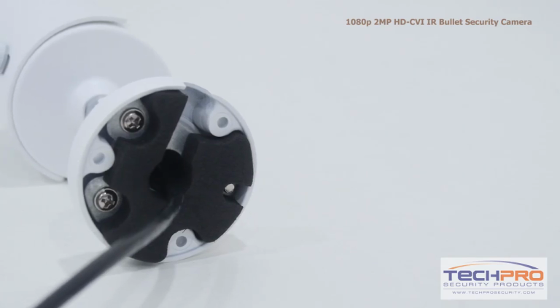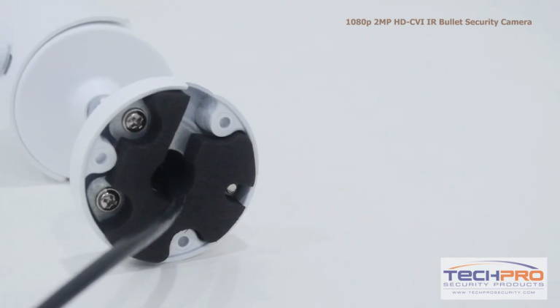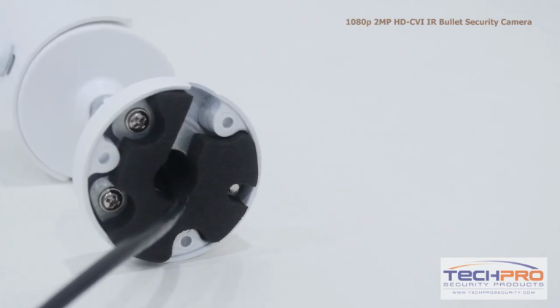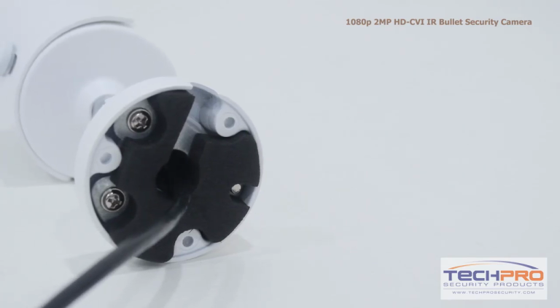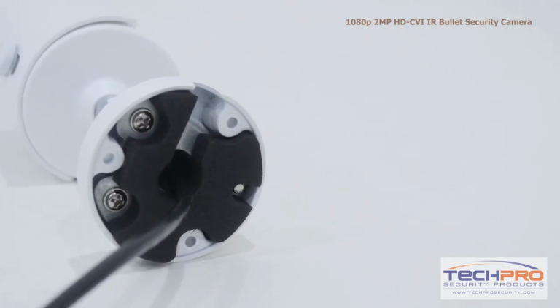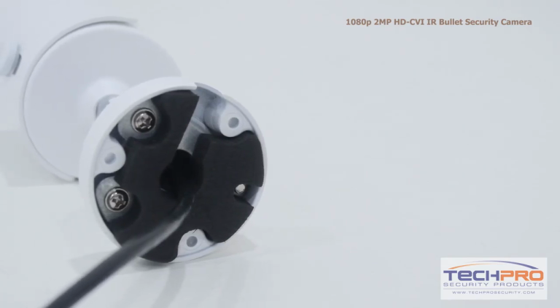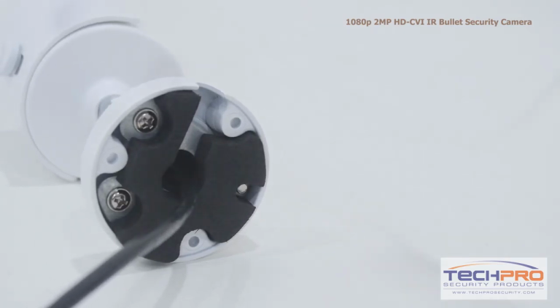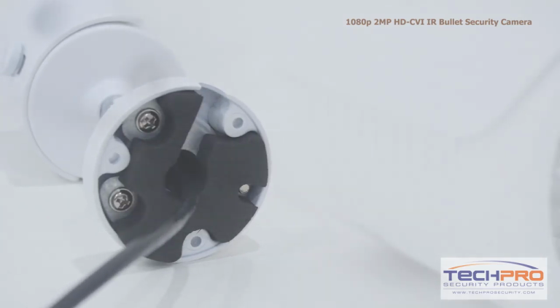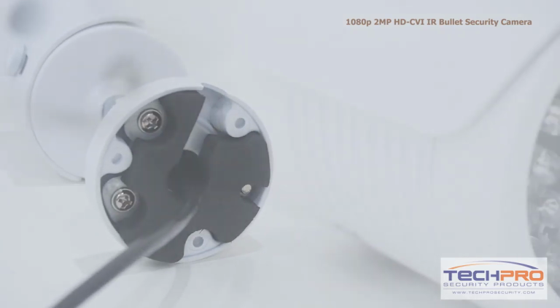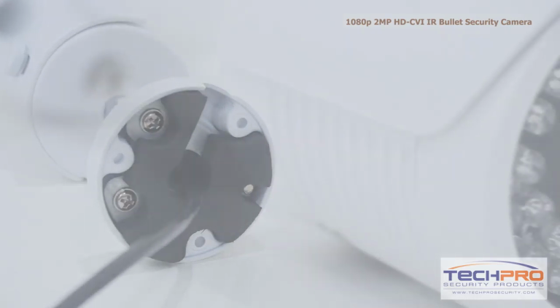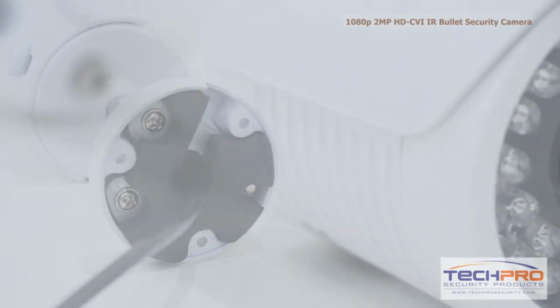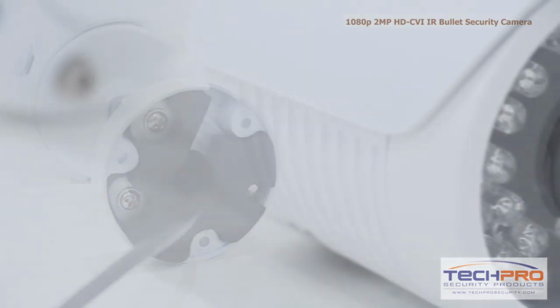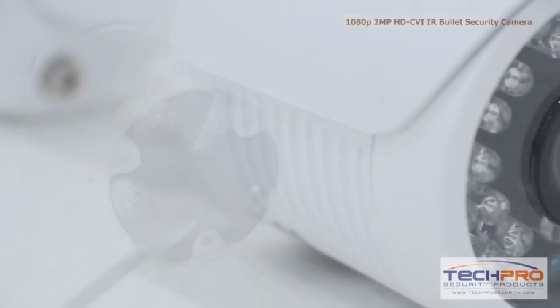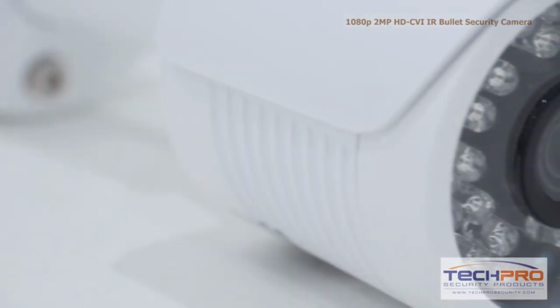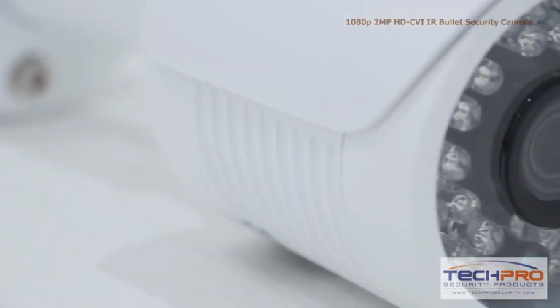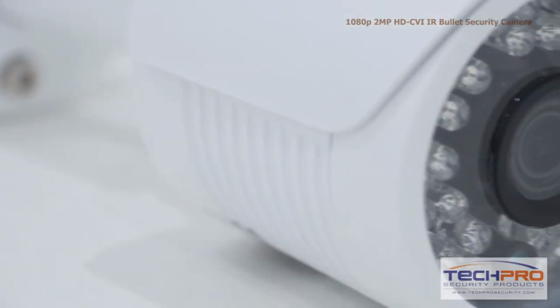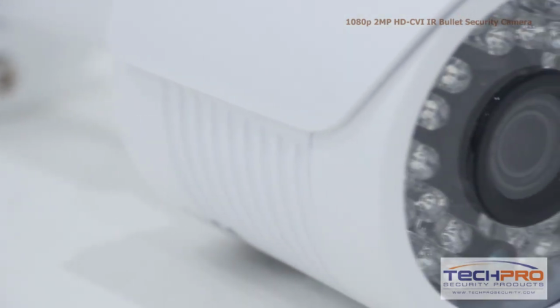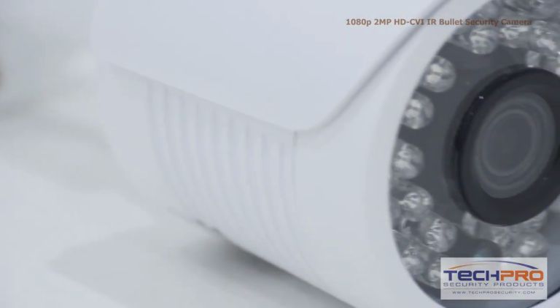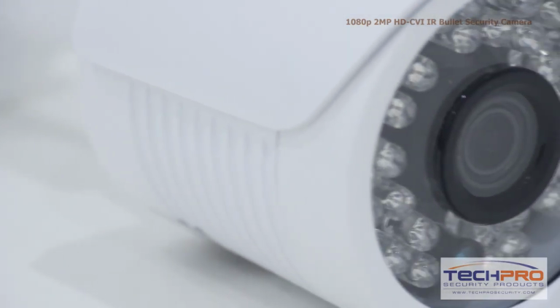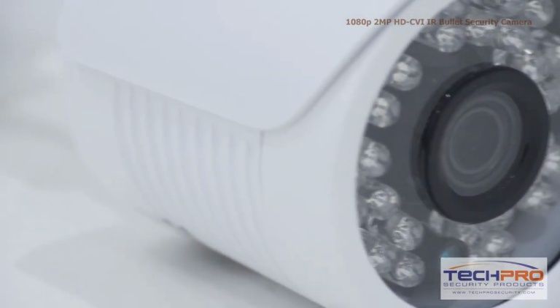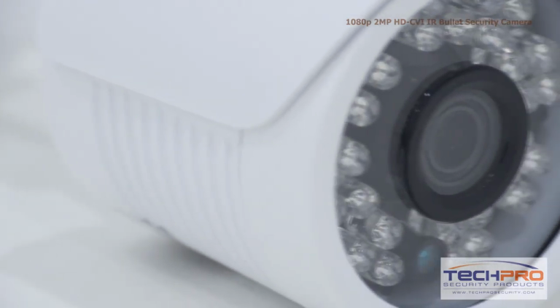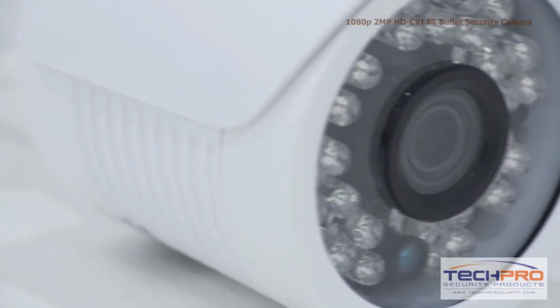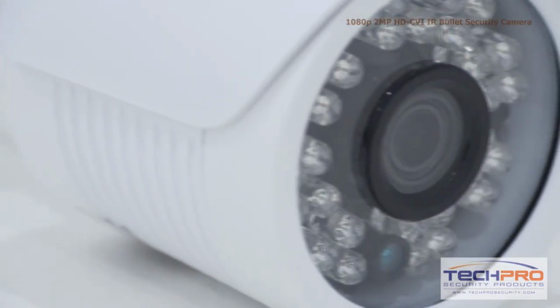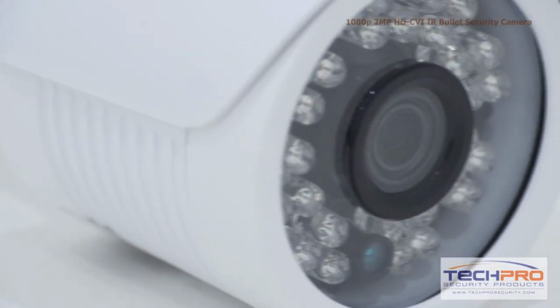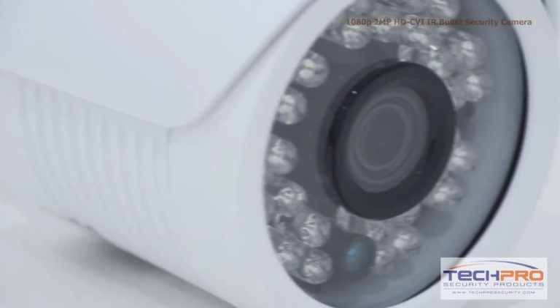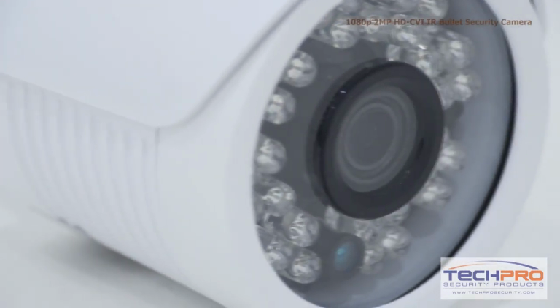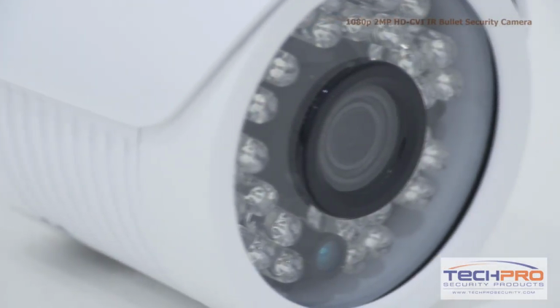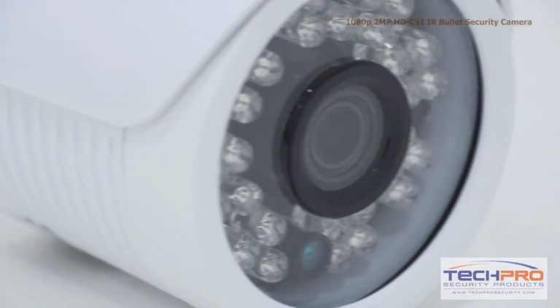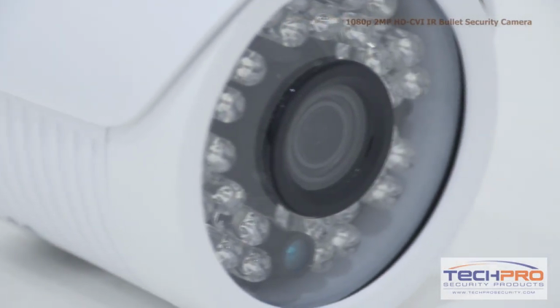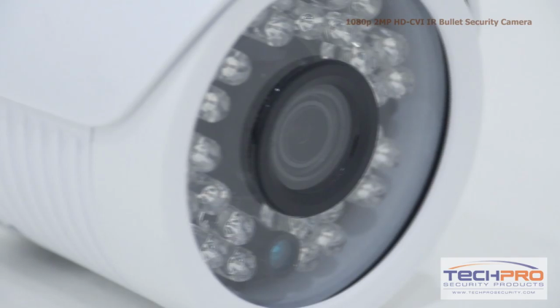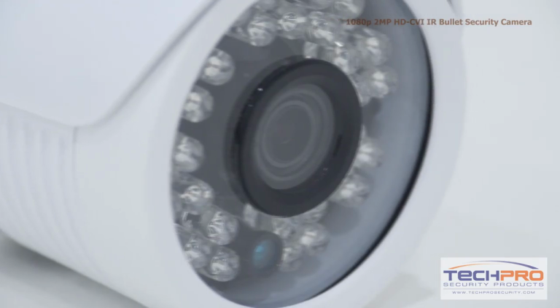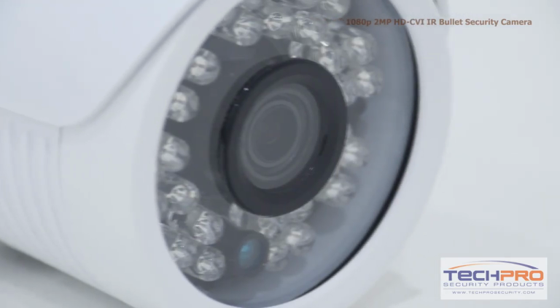It has a 3.6 millimeter fixed lens and an infrared viewing distance of up to 80 feet at night.